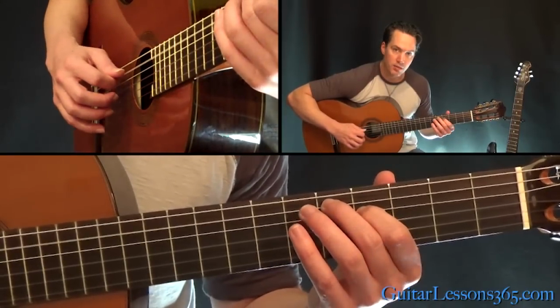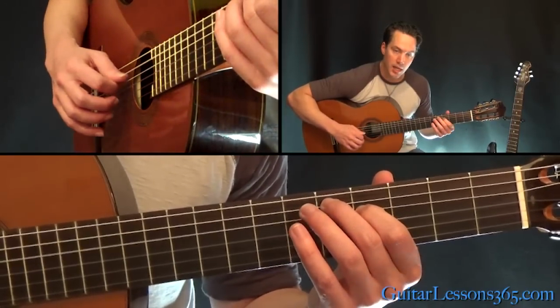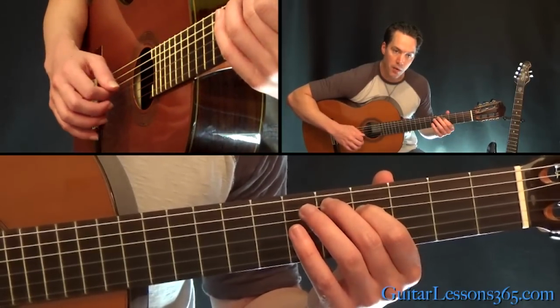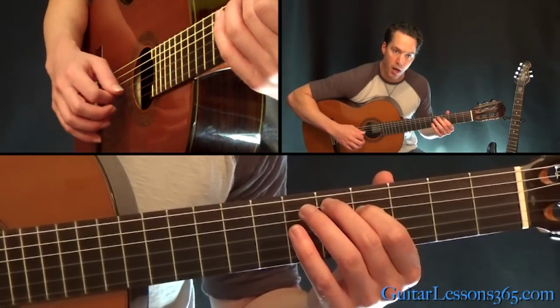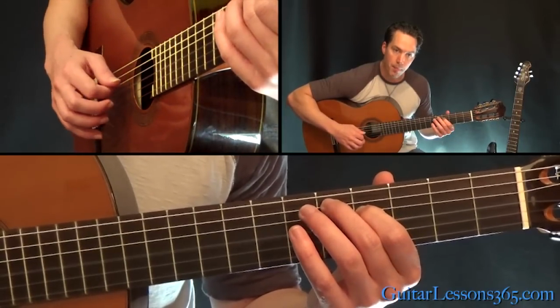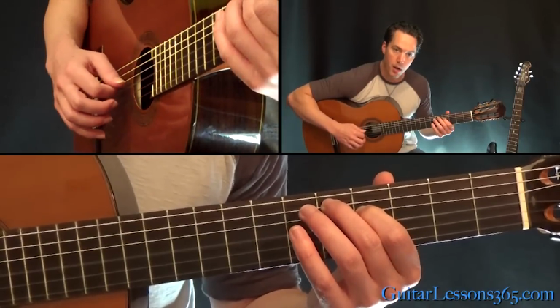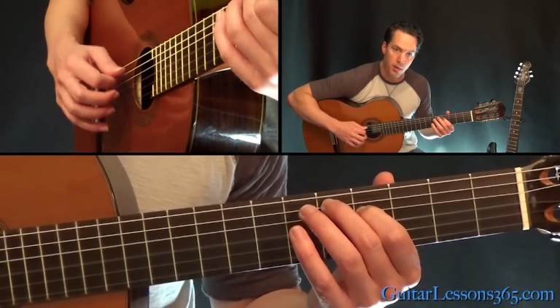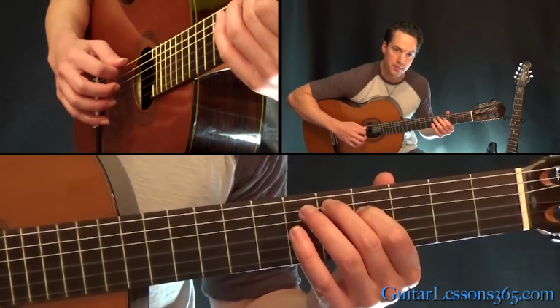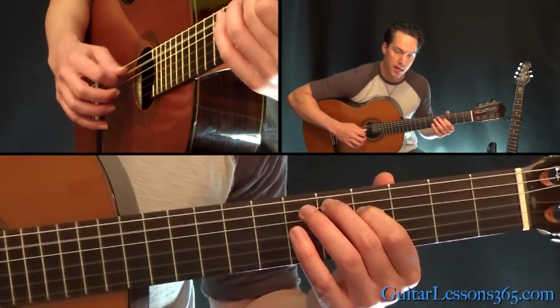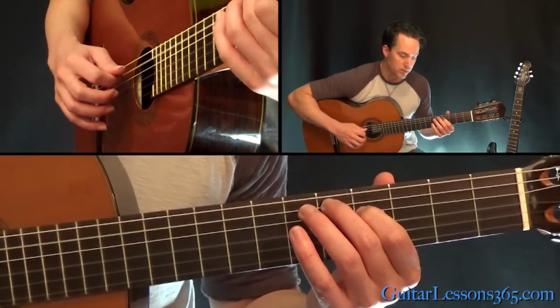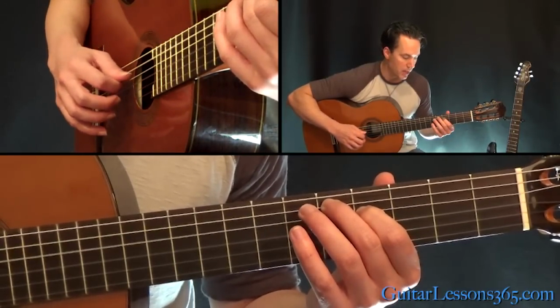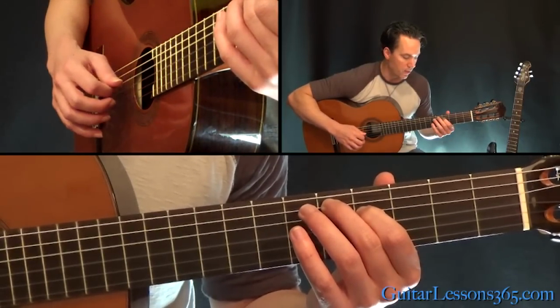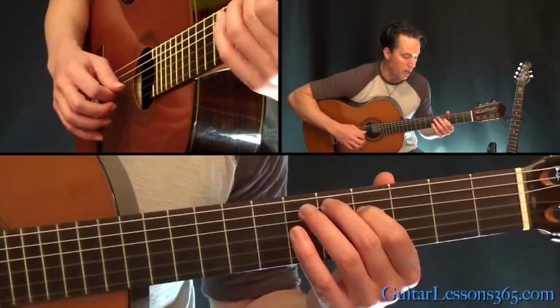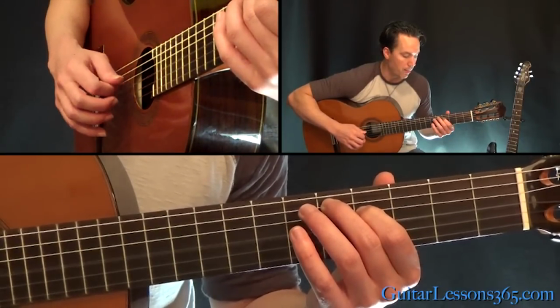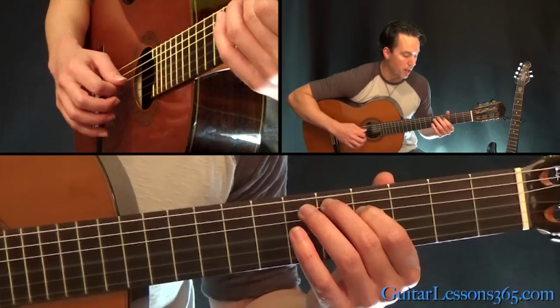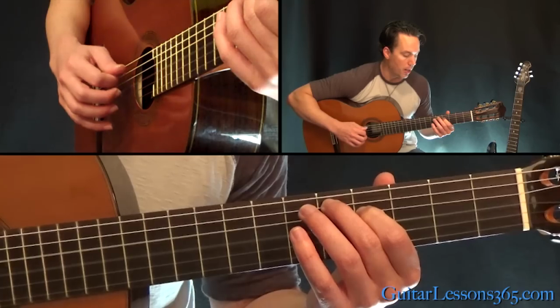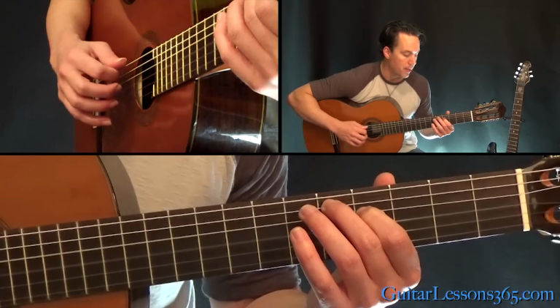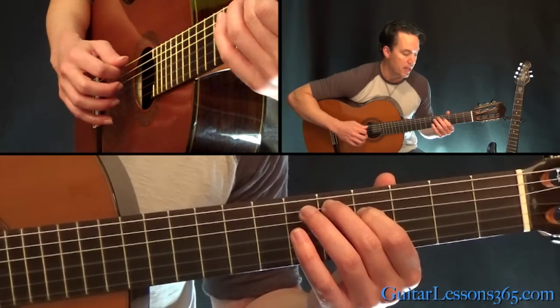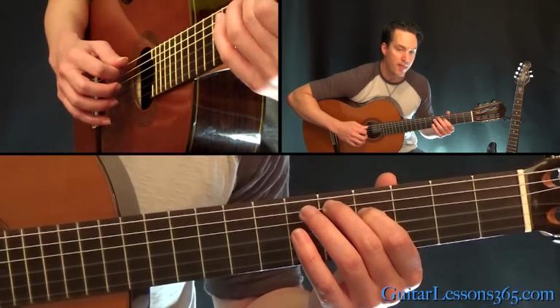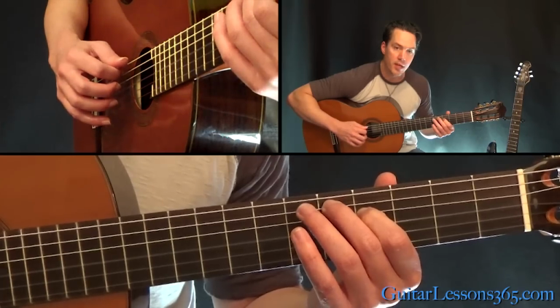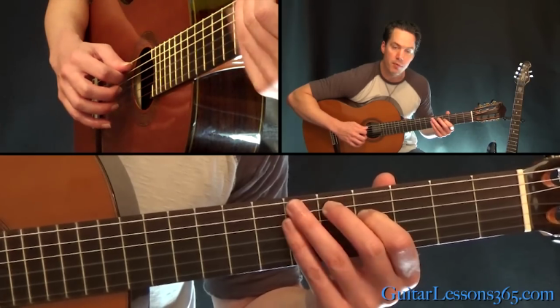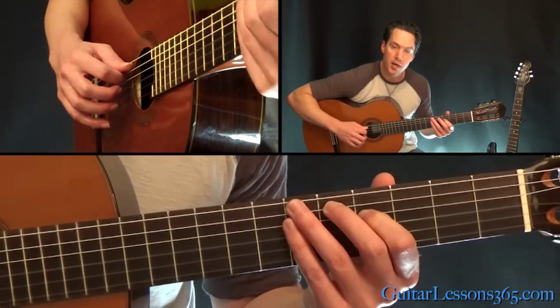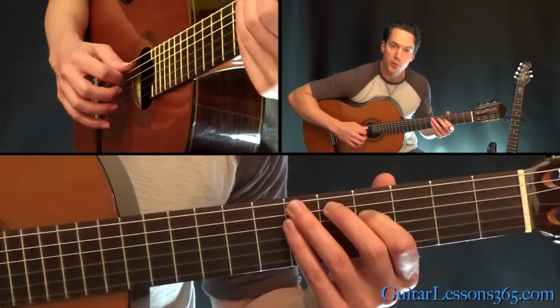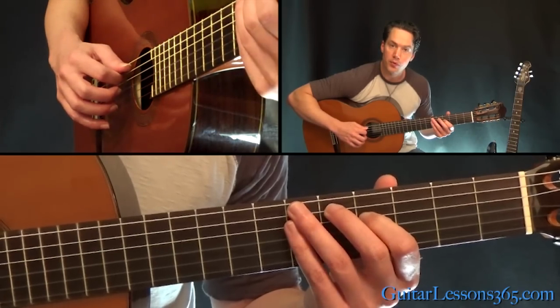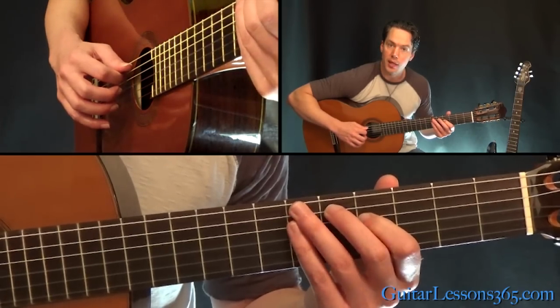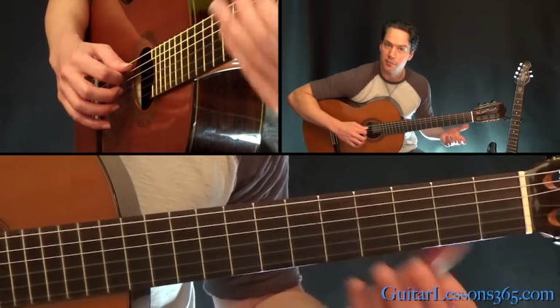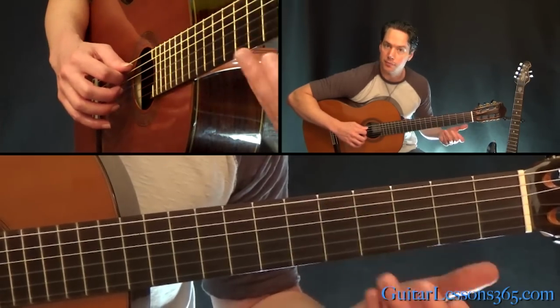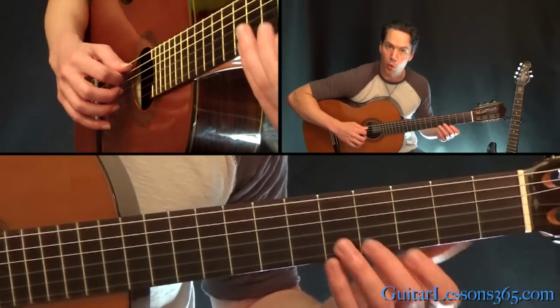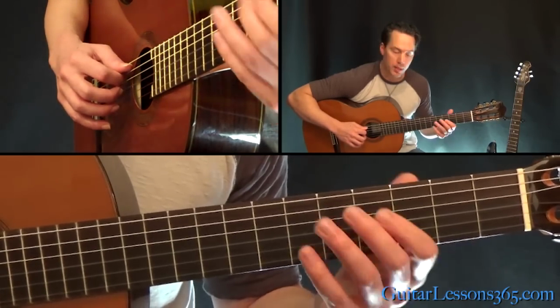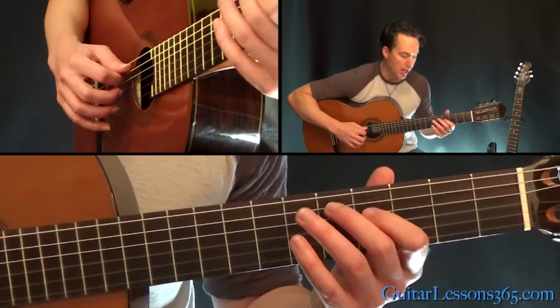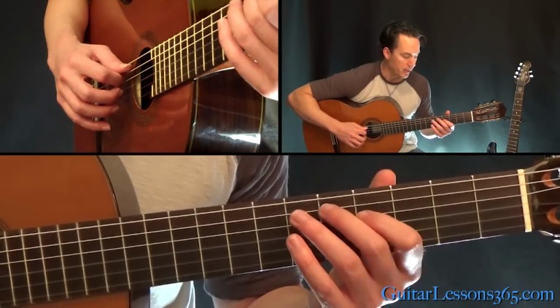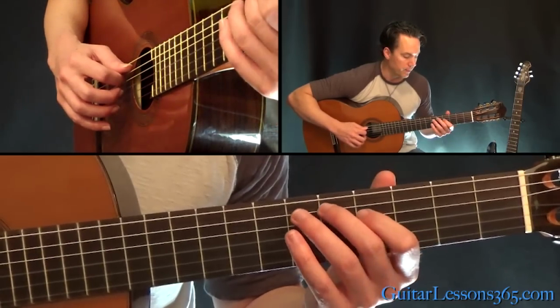It picks straight across, up and down twice: down, down, up, up, down, down, up, up. And then from there we do that opening line we did.